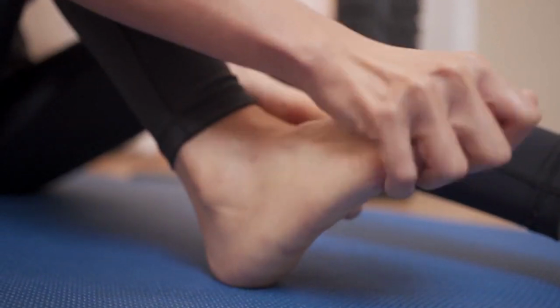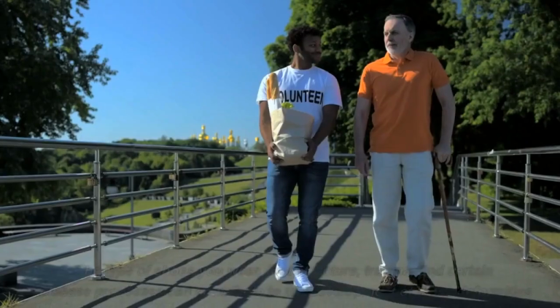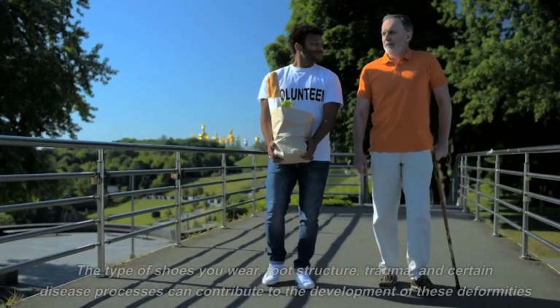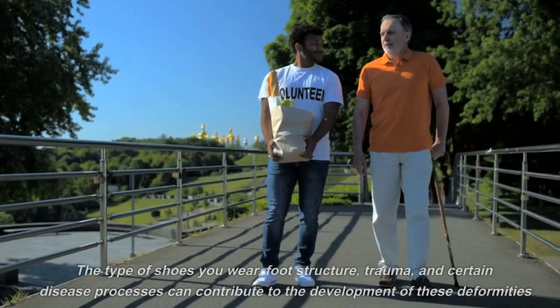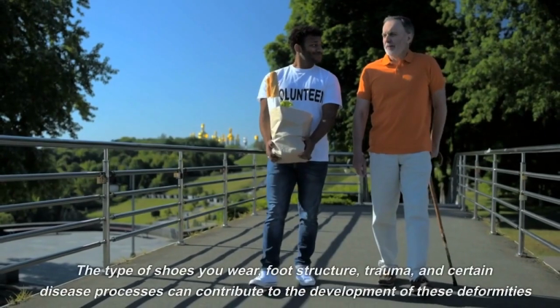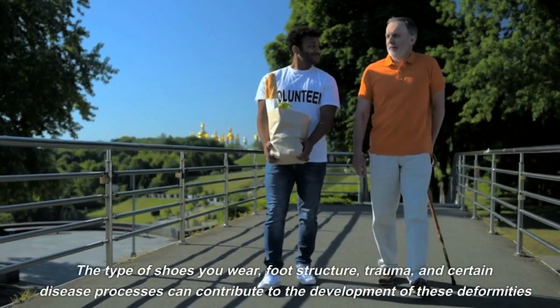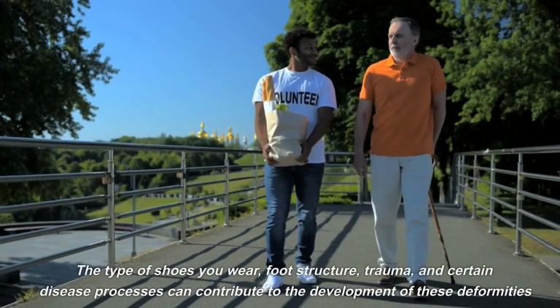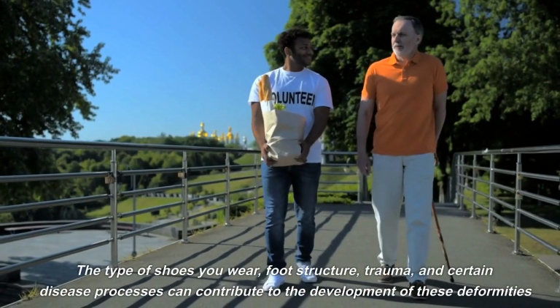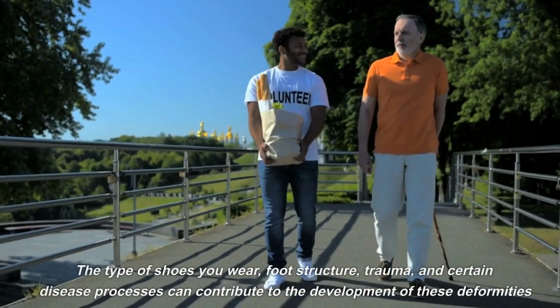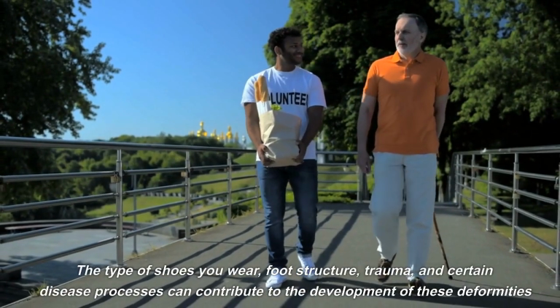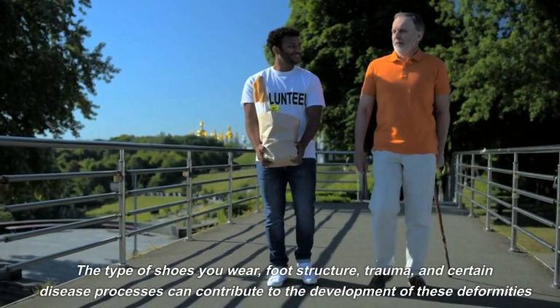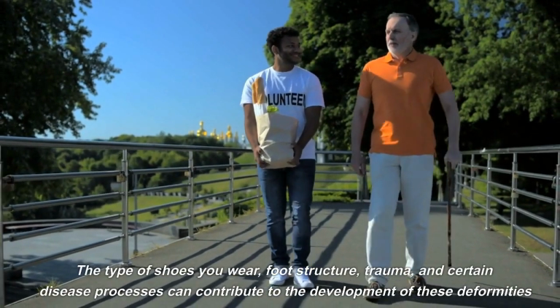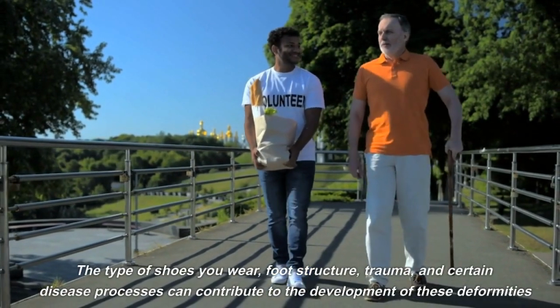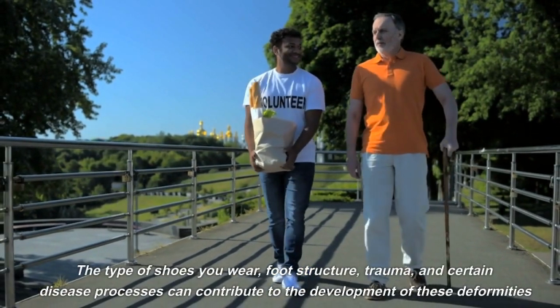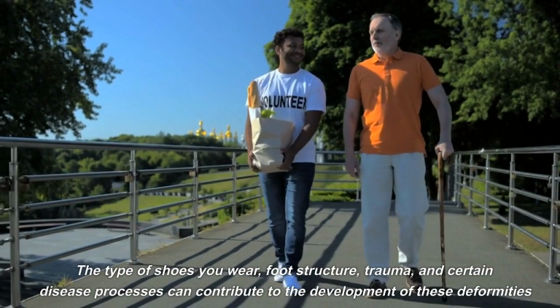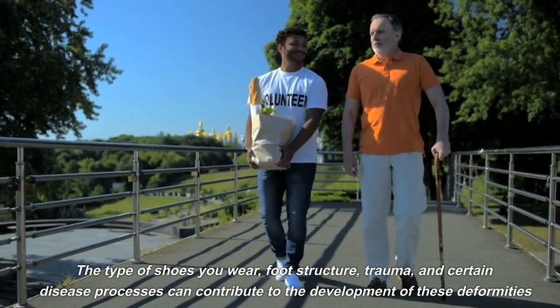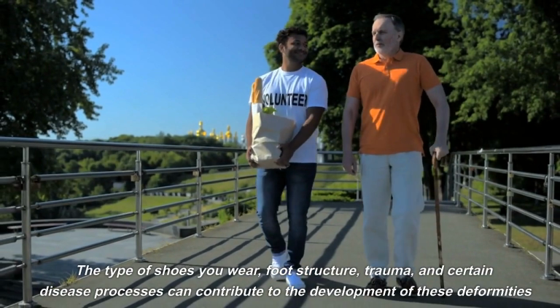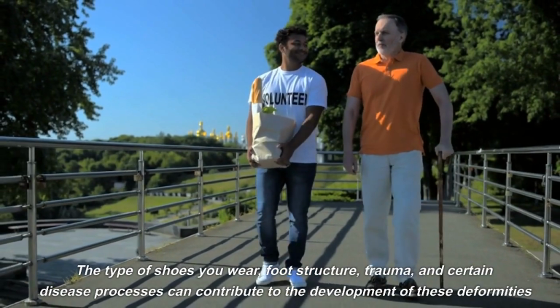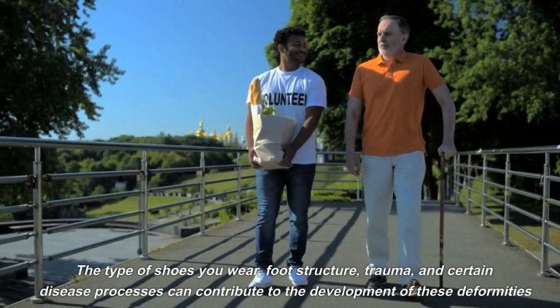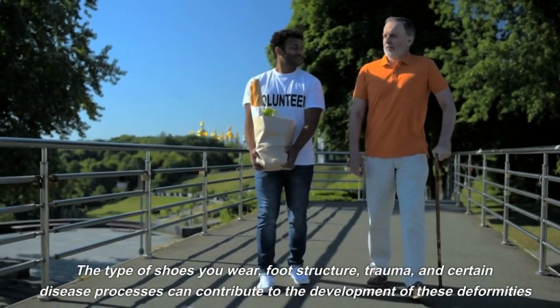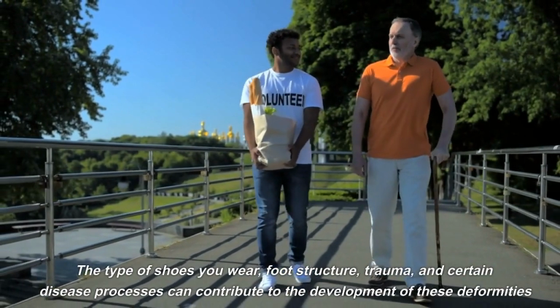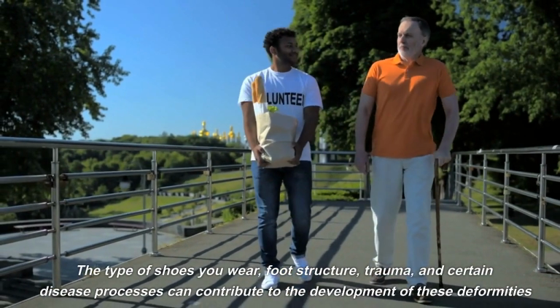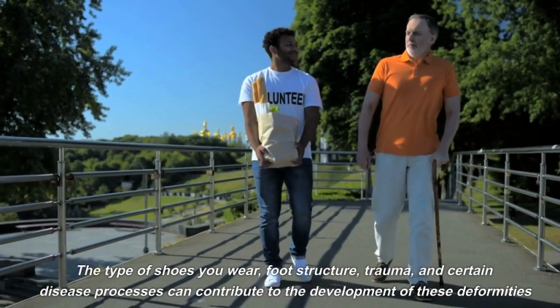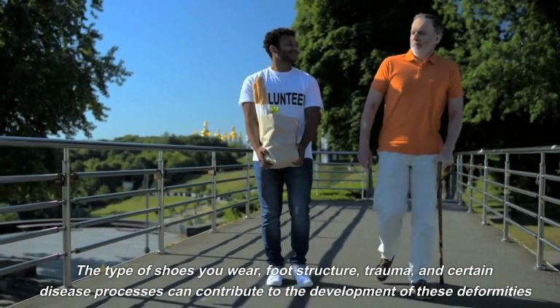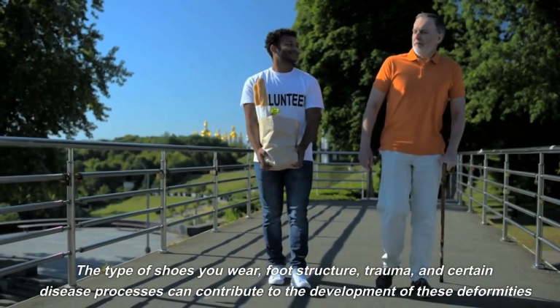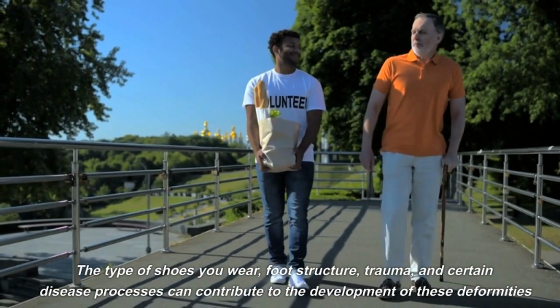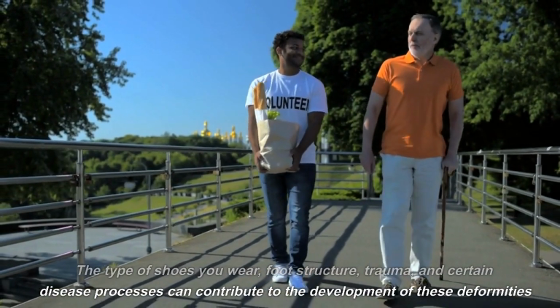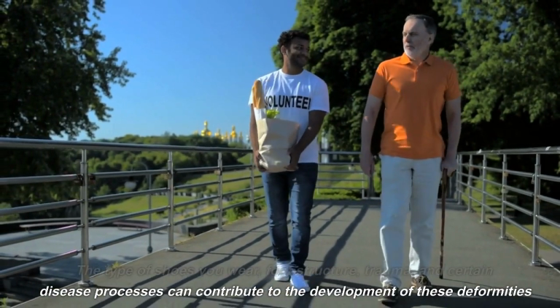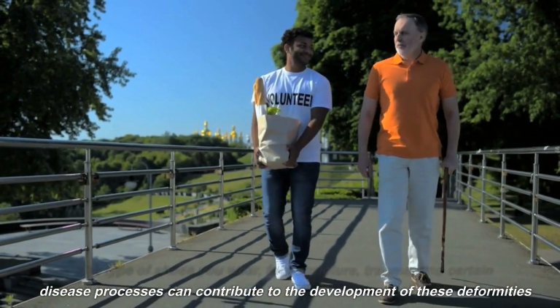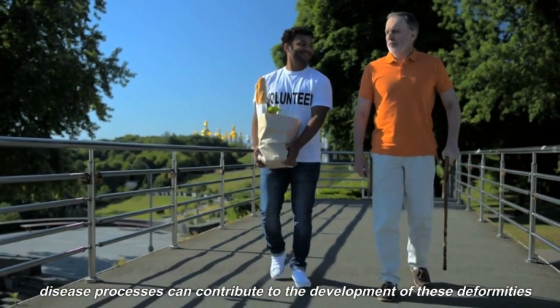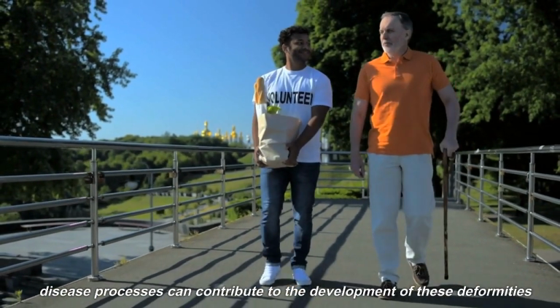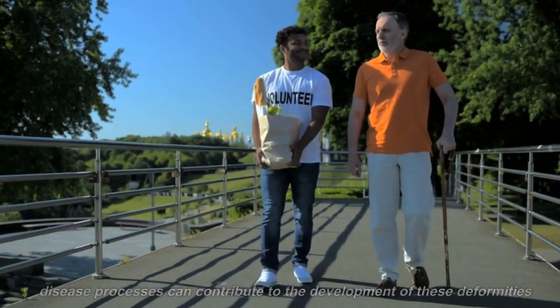The type of shoes you wear, foot structure, trauma, and certain disease processes can contribute to the development of these deformities.